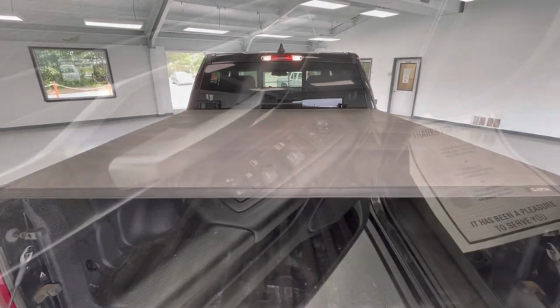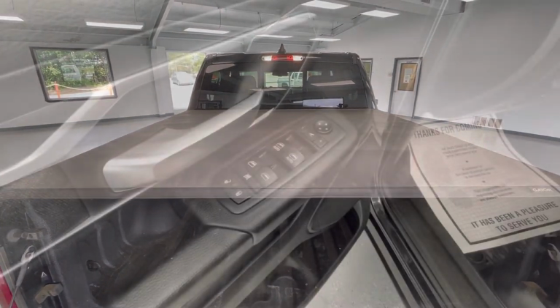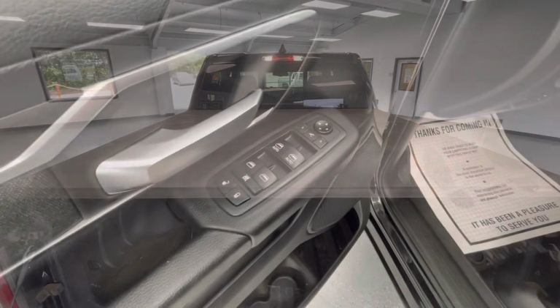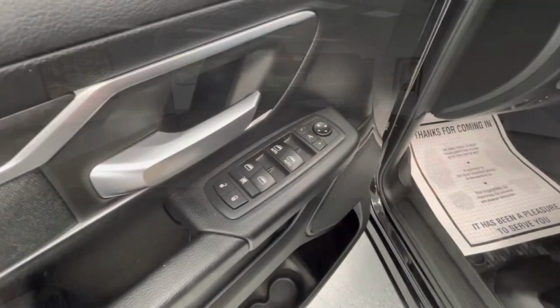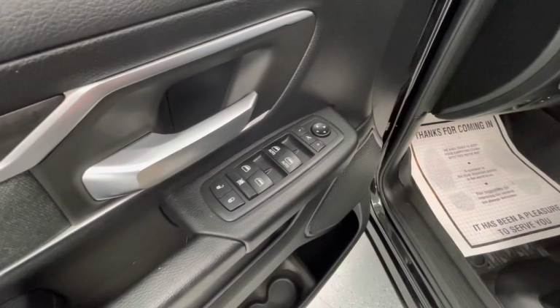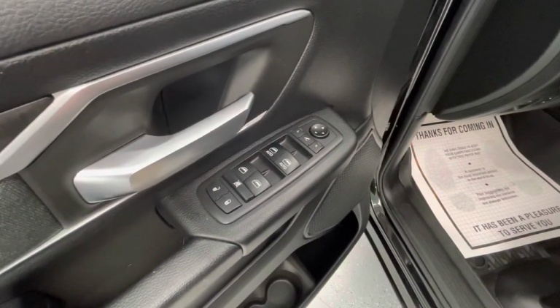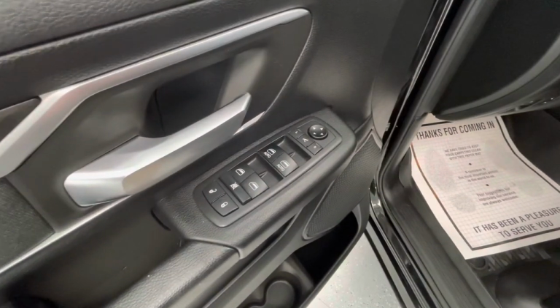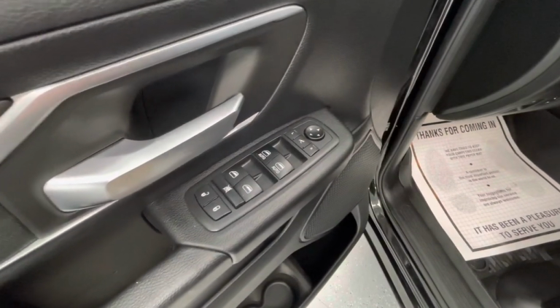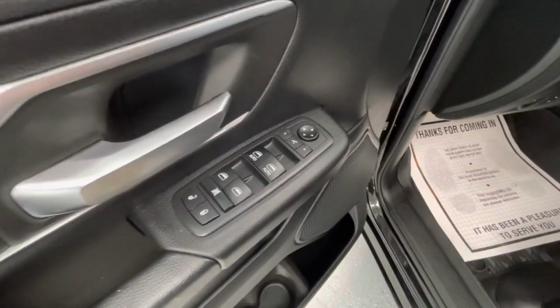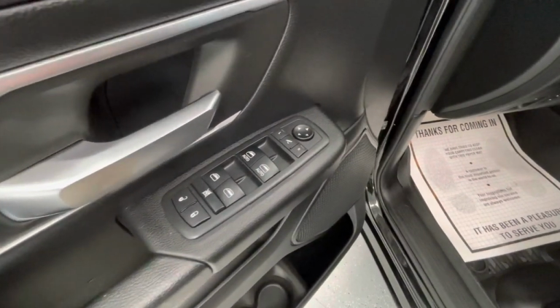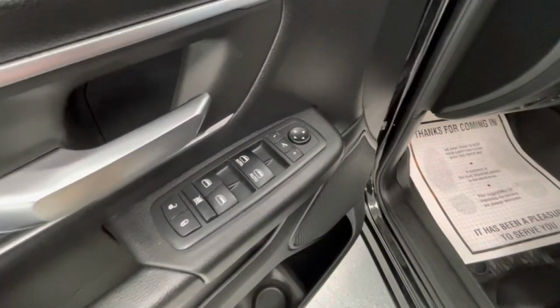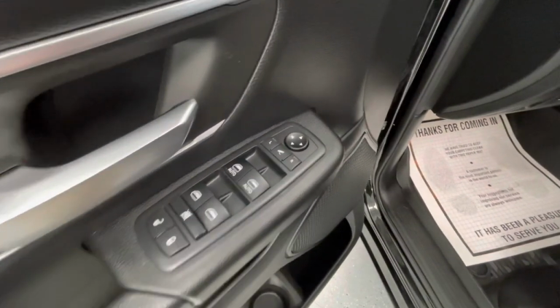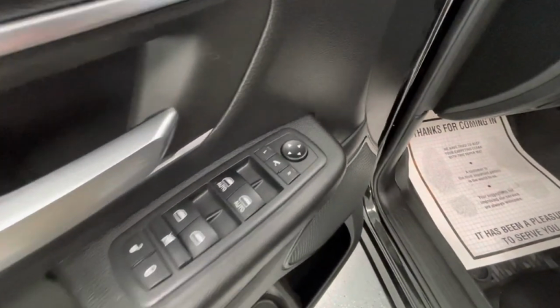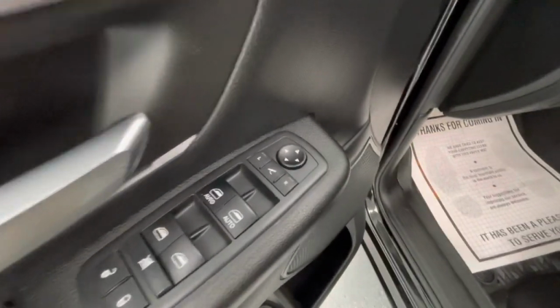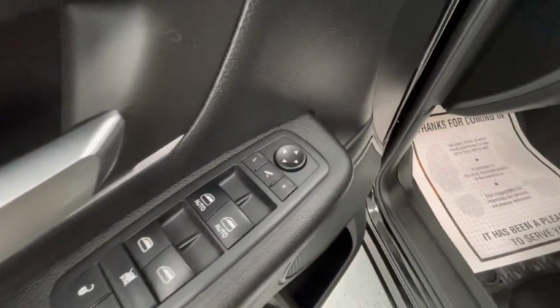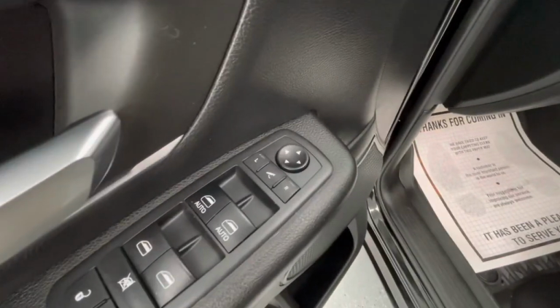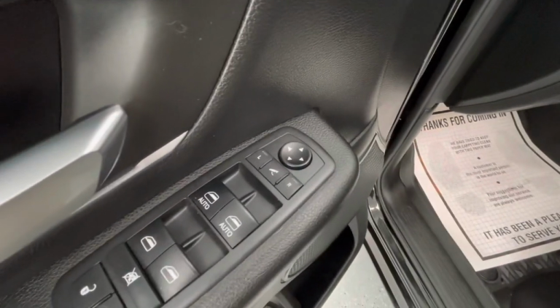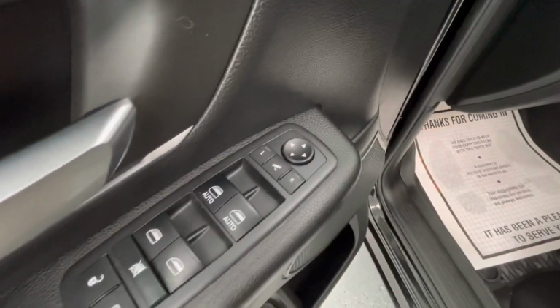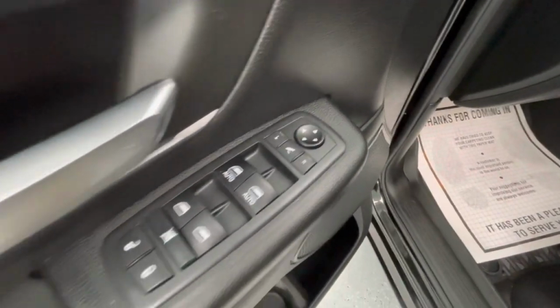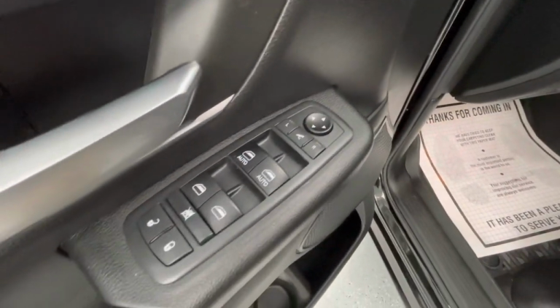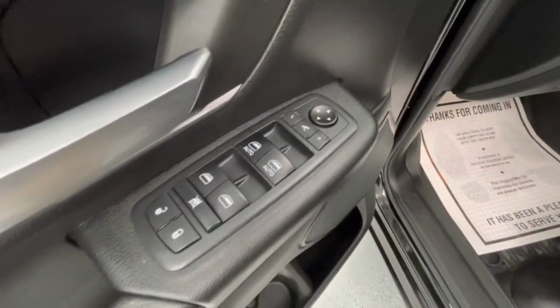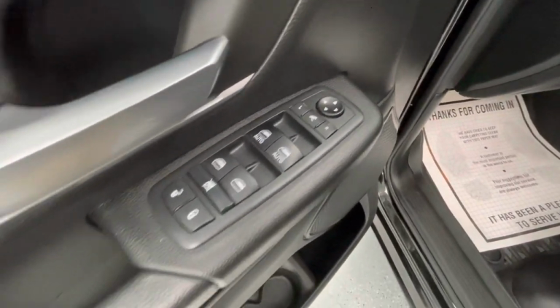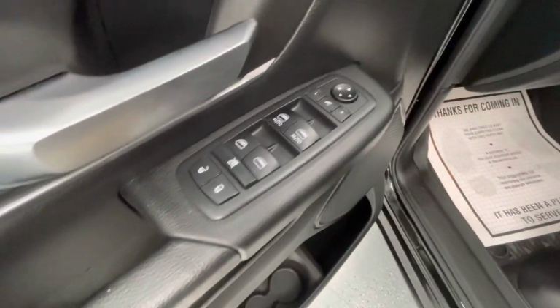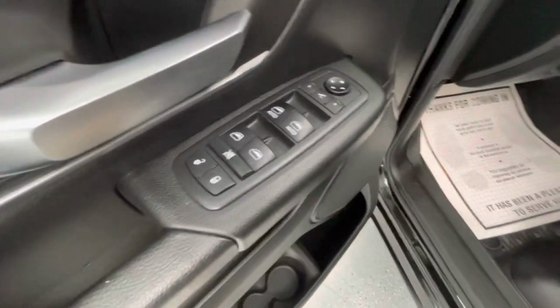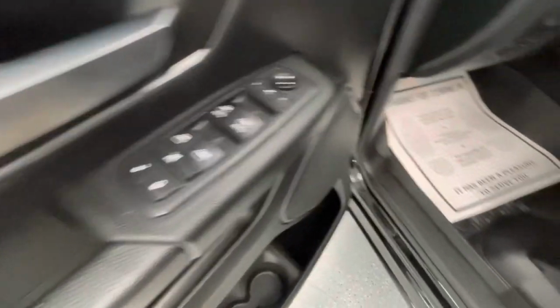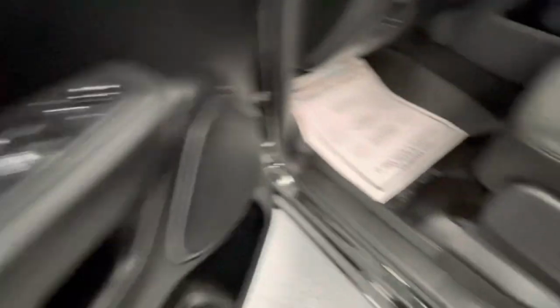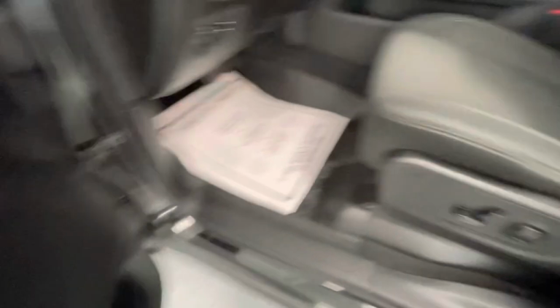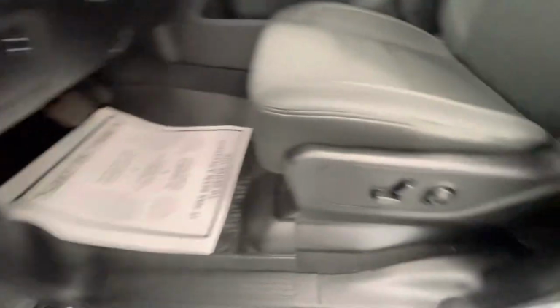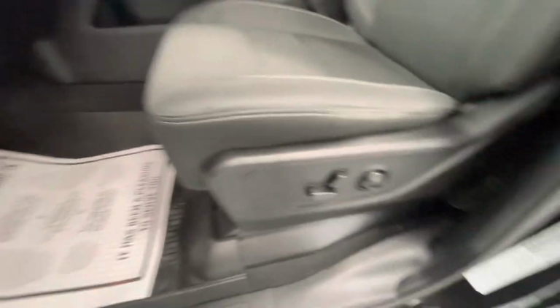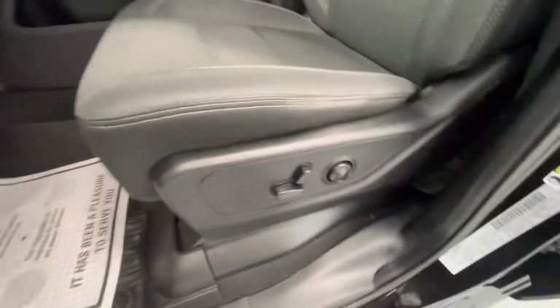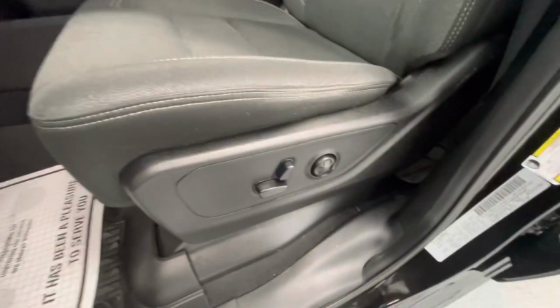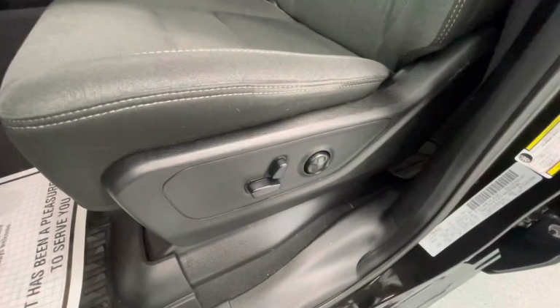Now onto some of the interior features of the vehicle. It will come equipped with power mirrors, power windows, power locks, and power seat adjustments.